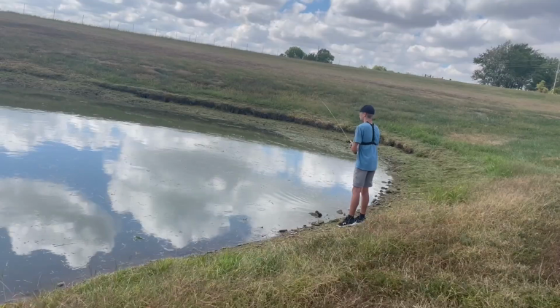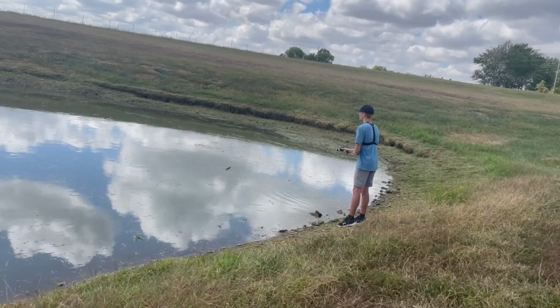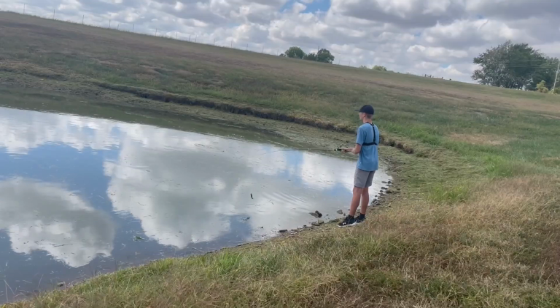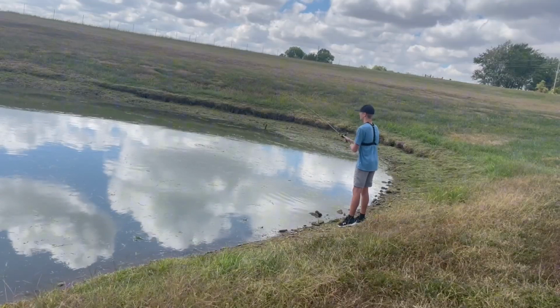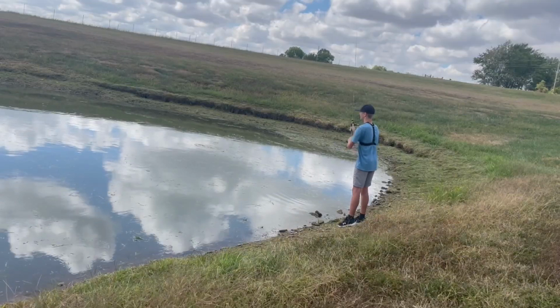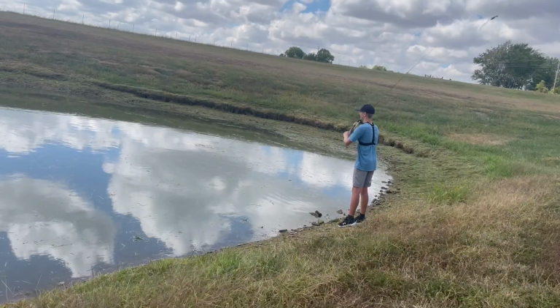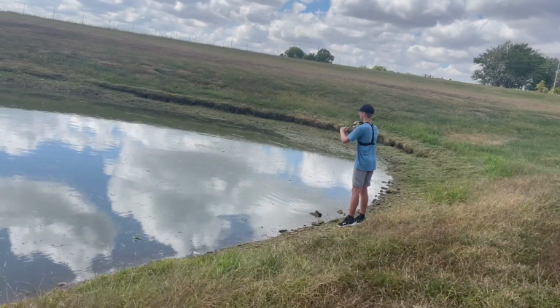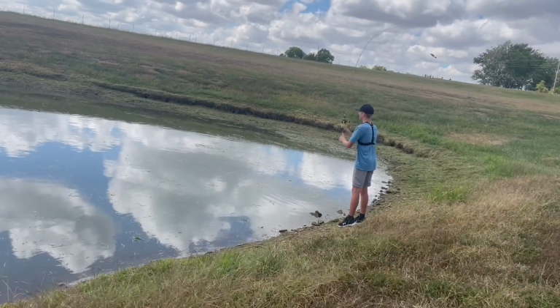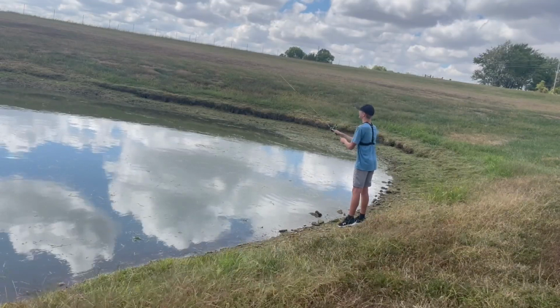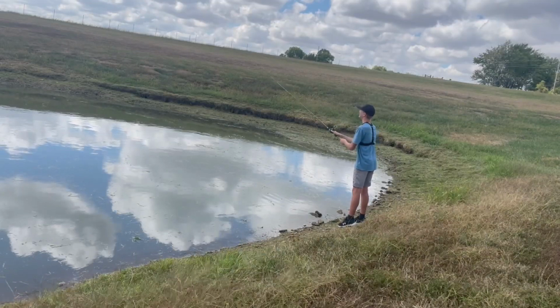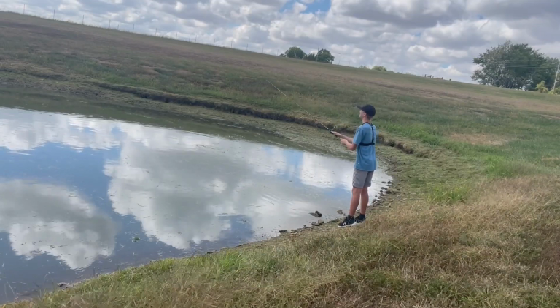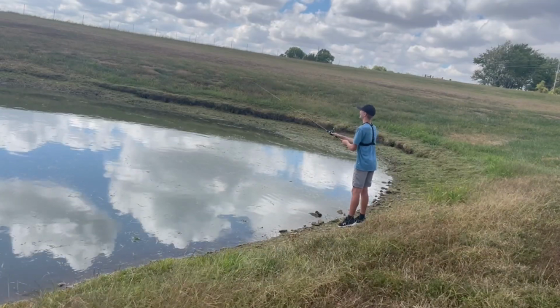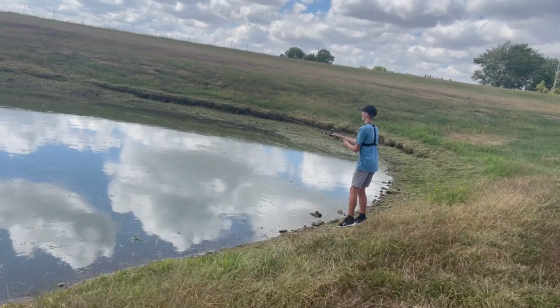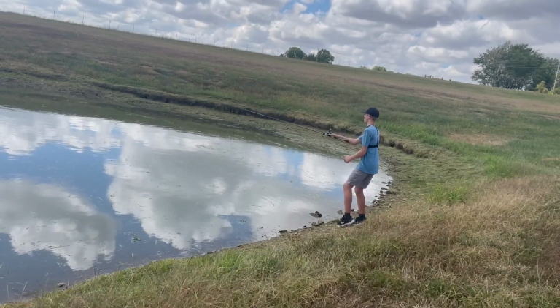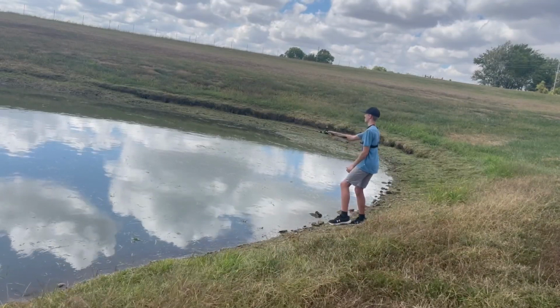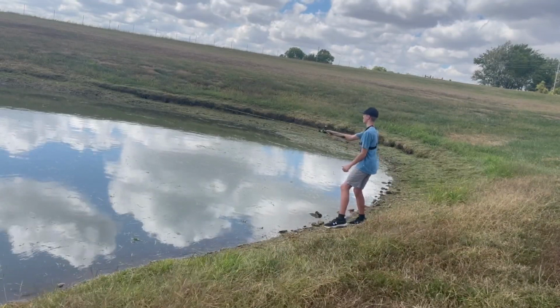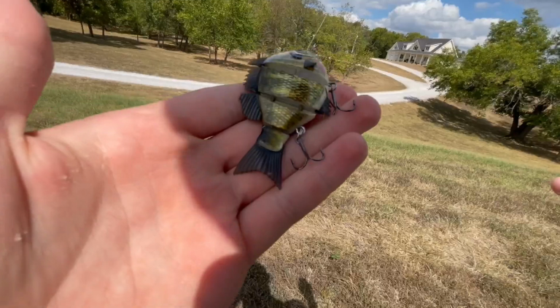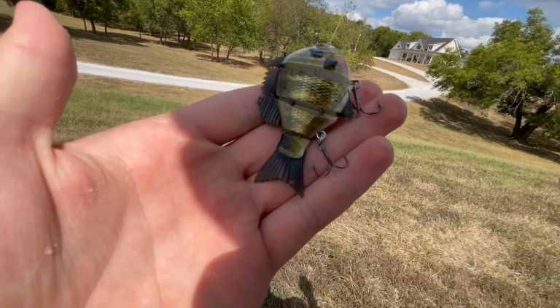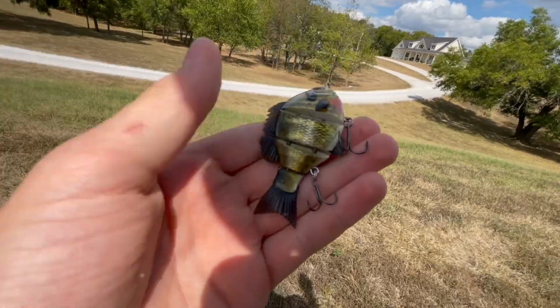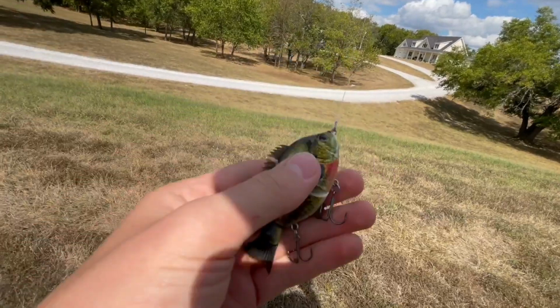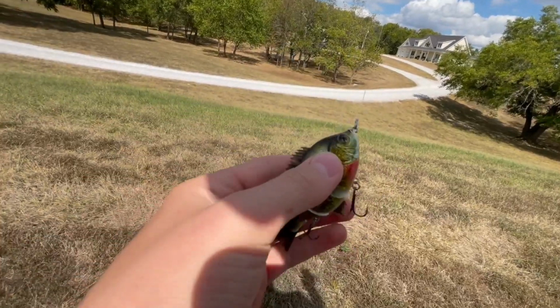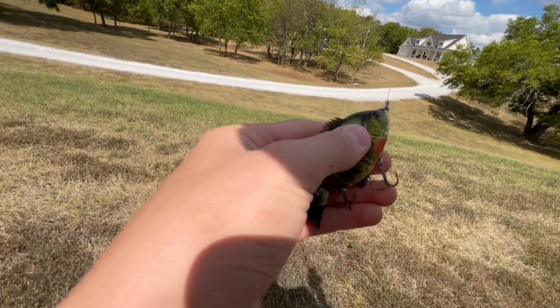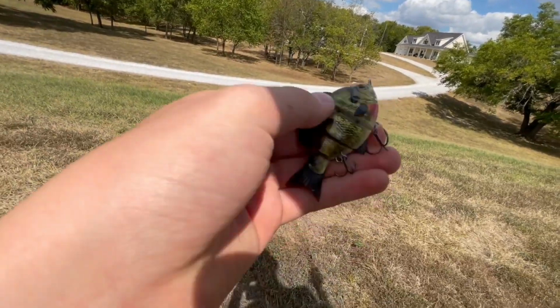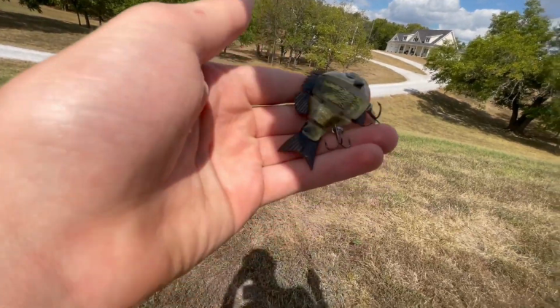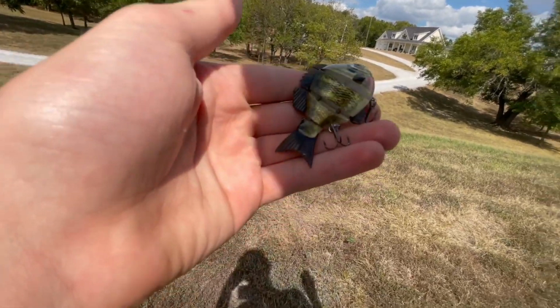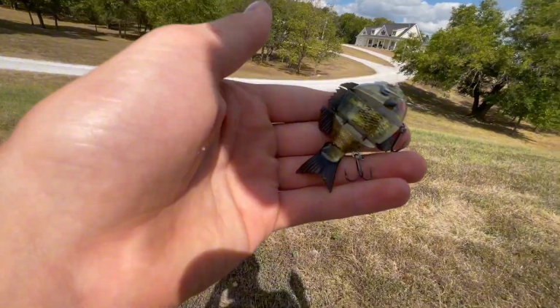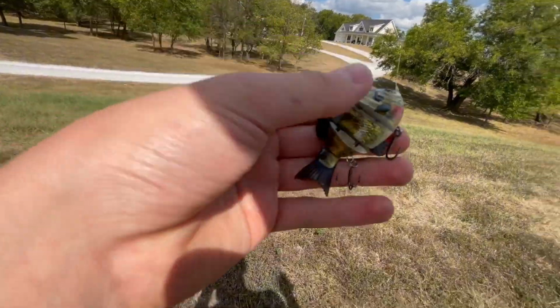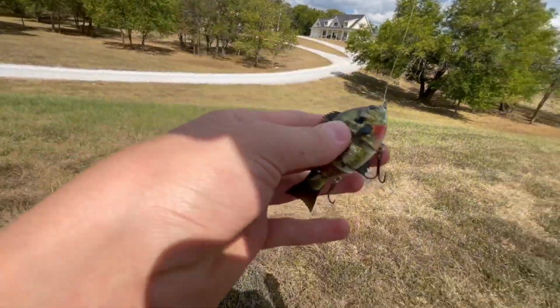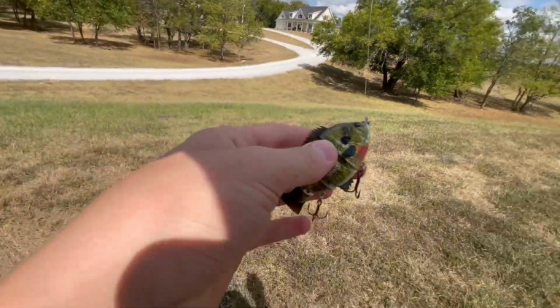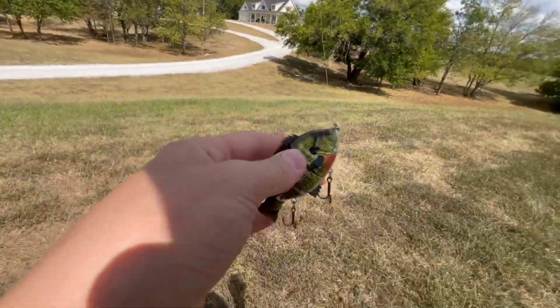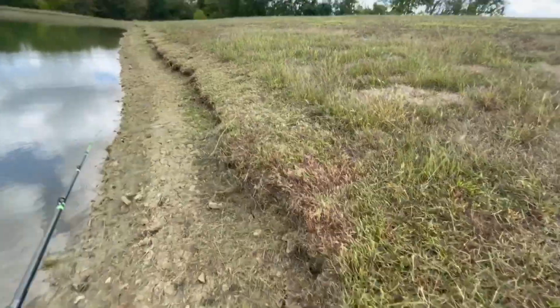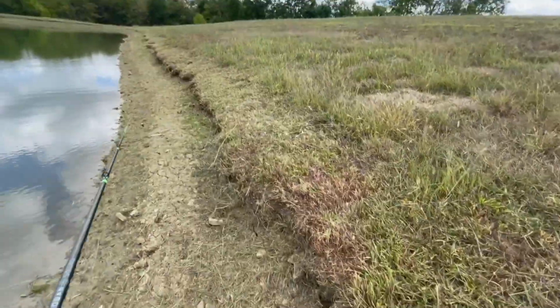After a third lap with the jig and no luck, I tied on this H2OX swimbait to see if I could attract some massive bass.